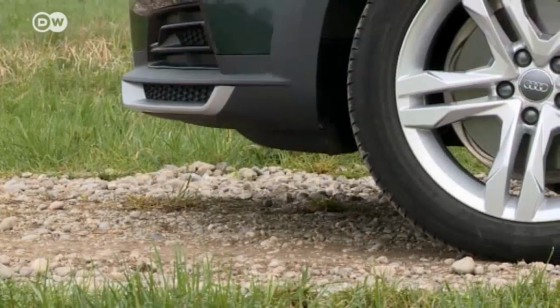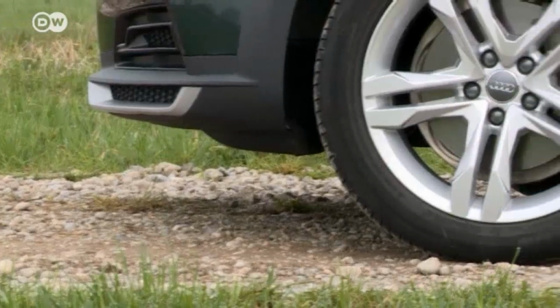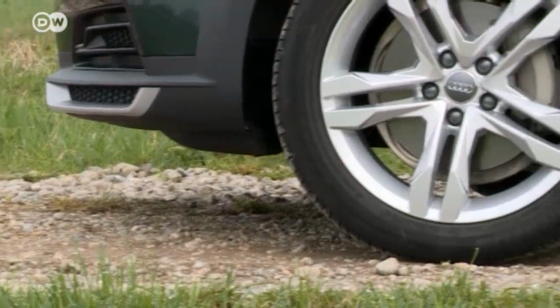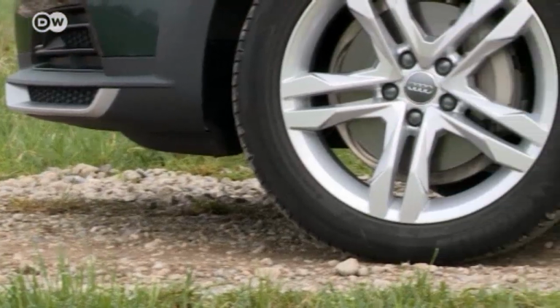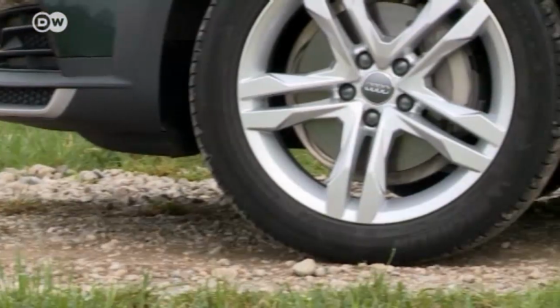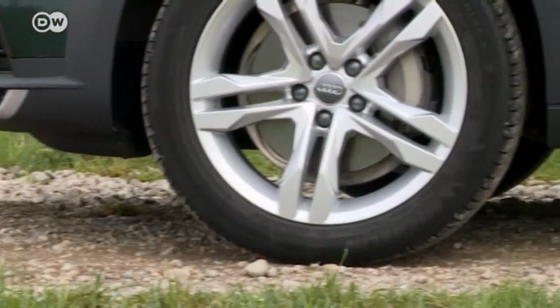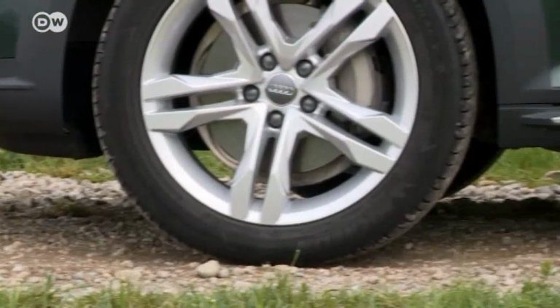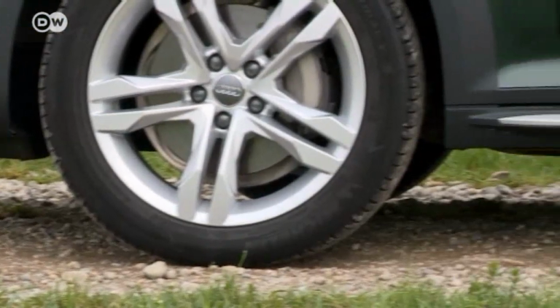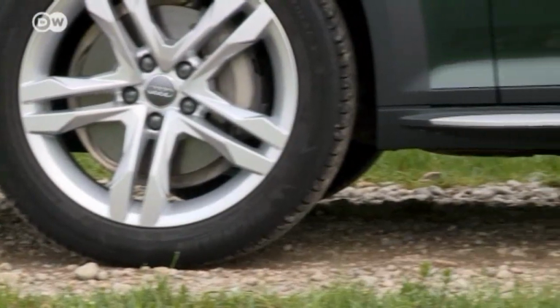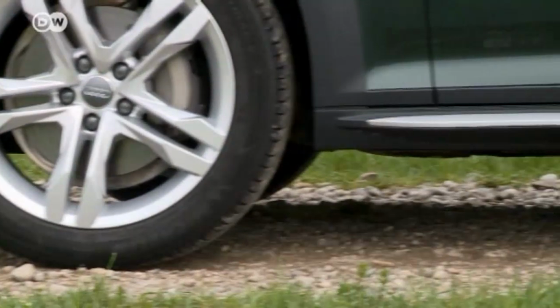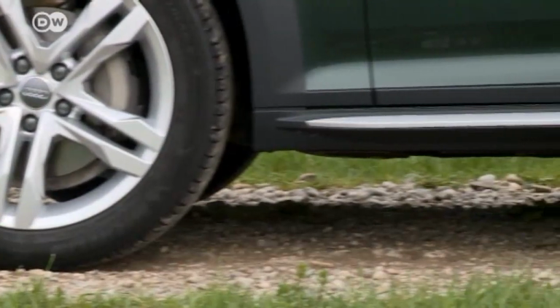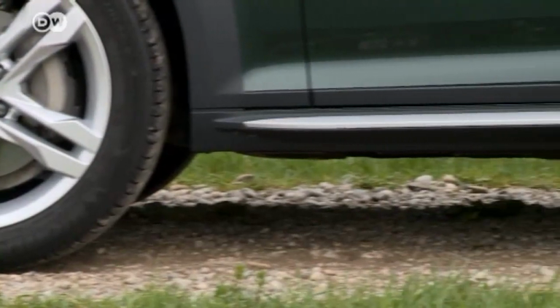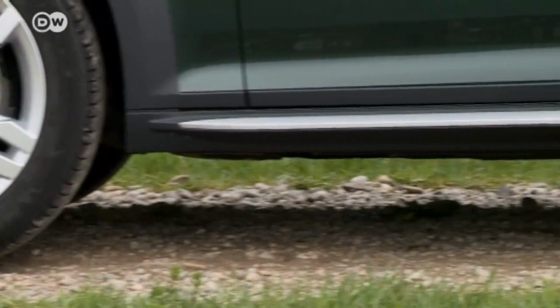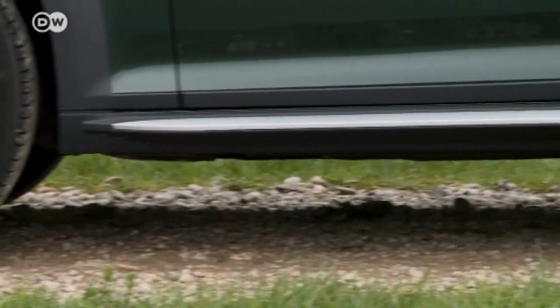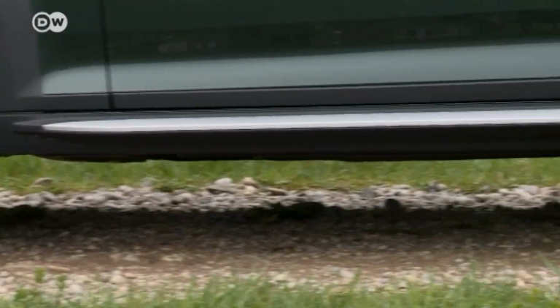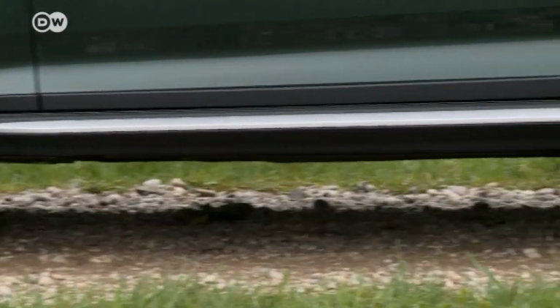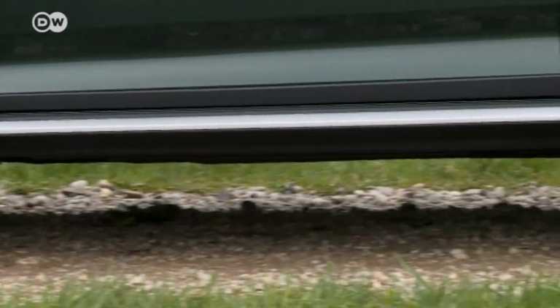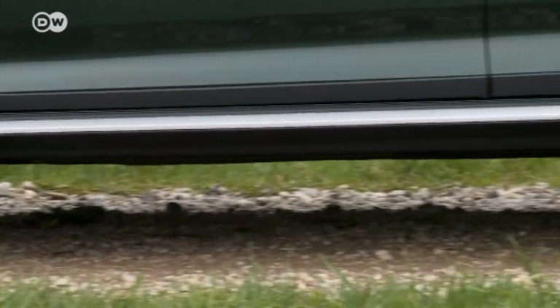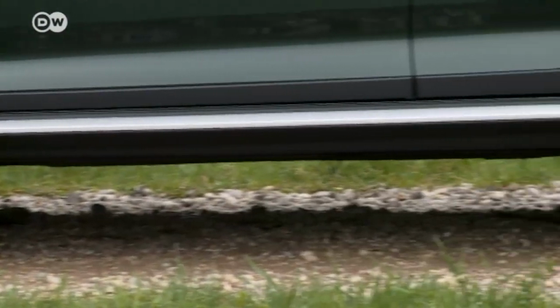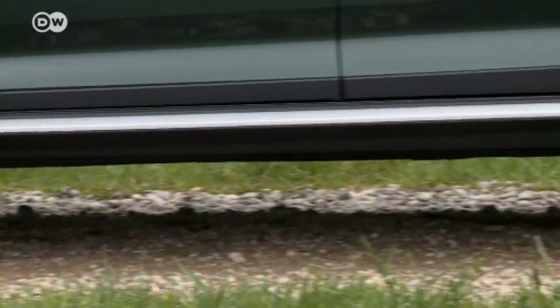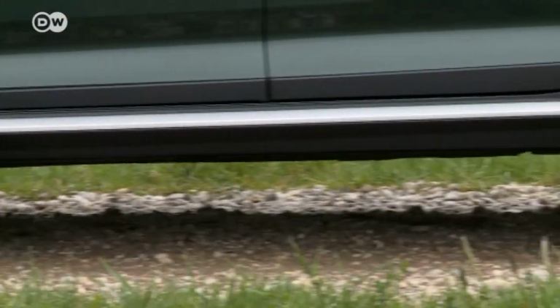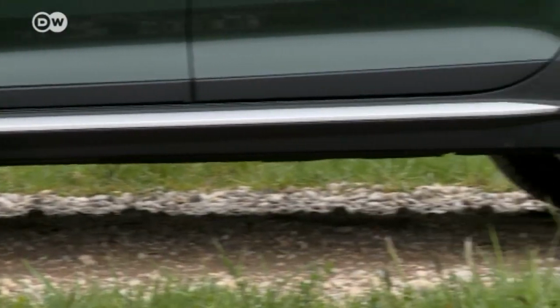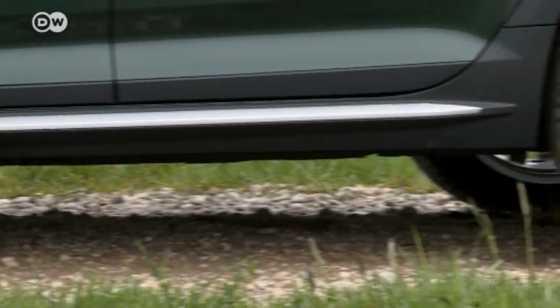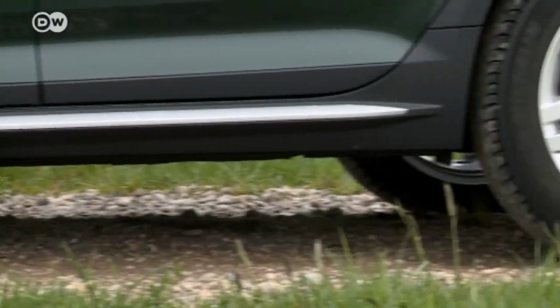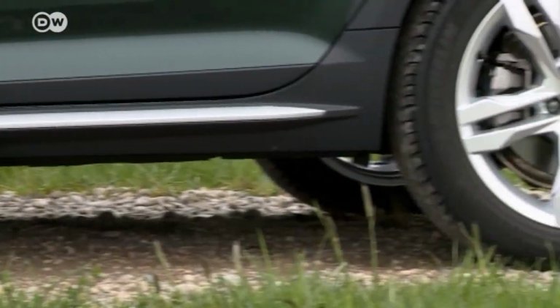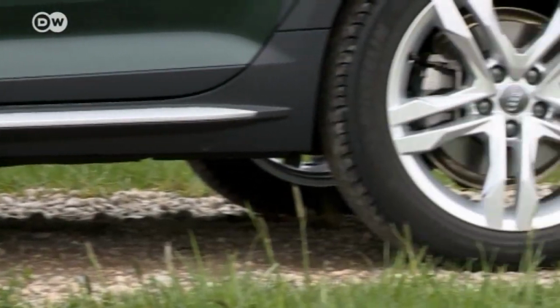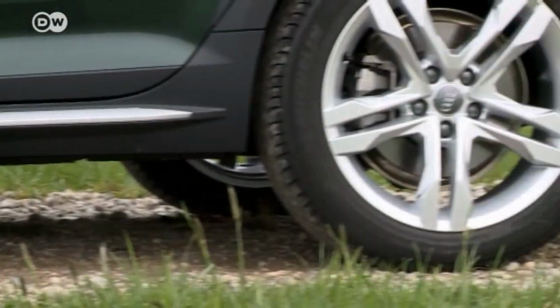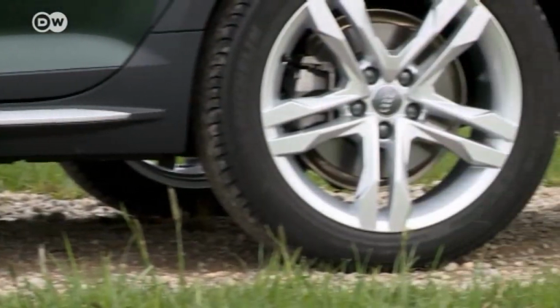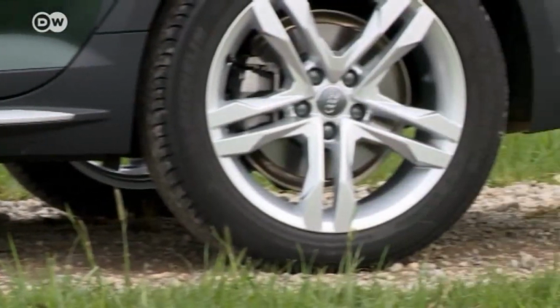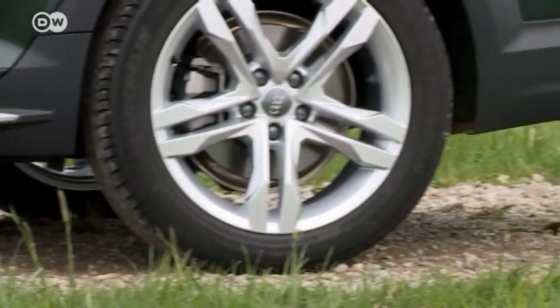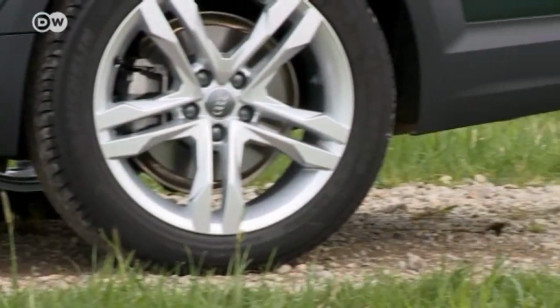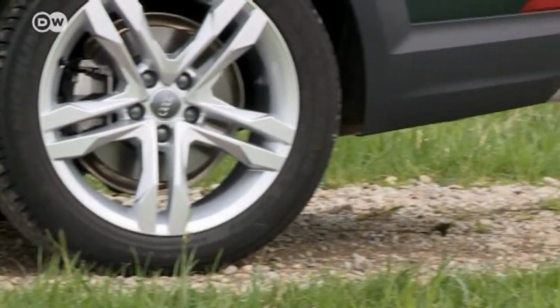The wheel arches and bumpers are usually painted in a matte gray, while the under-ride guard and rear diffuser provide silver accents.